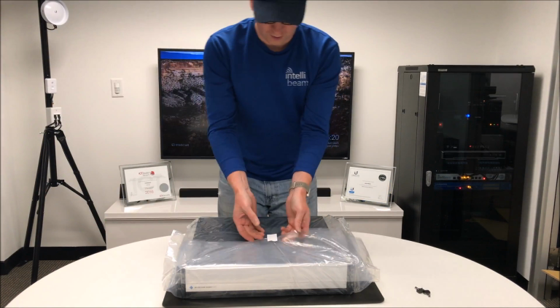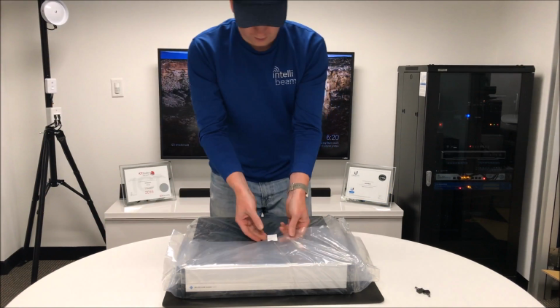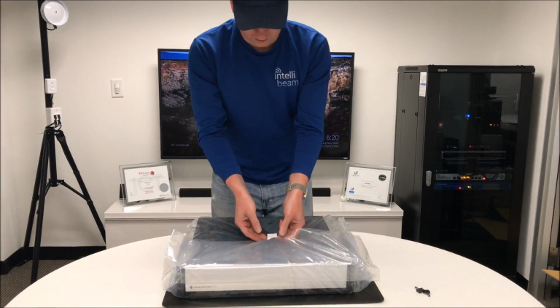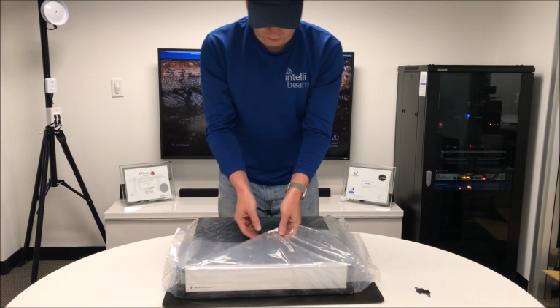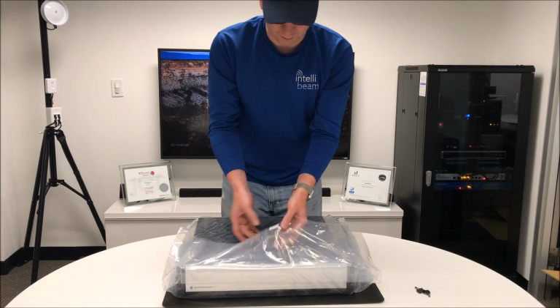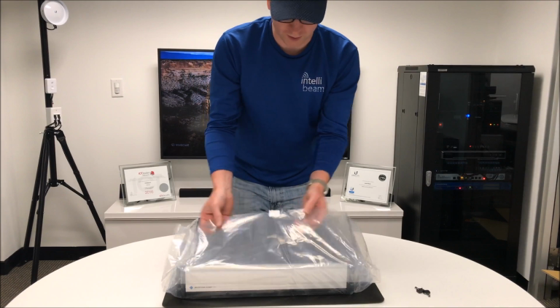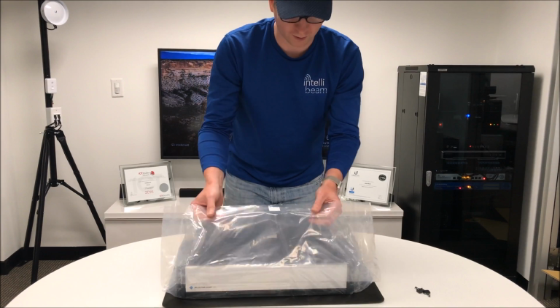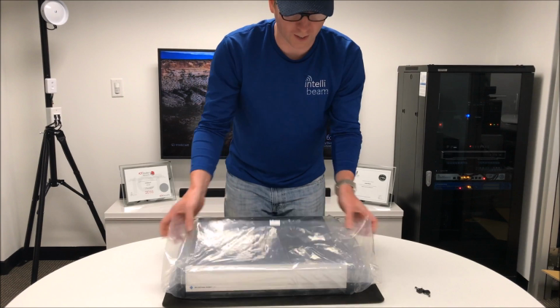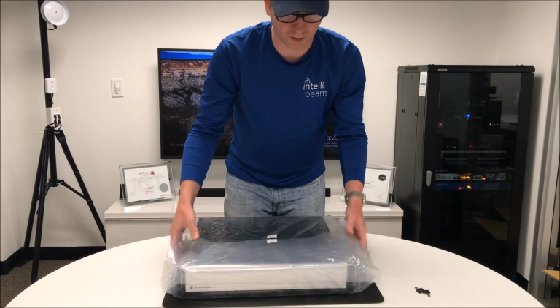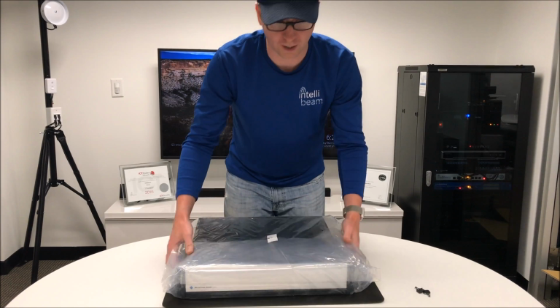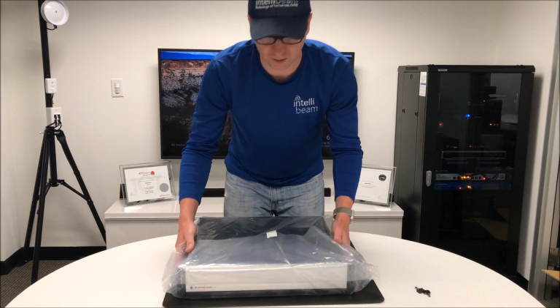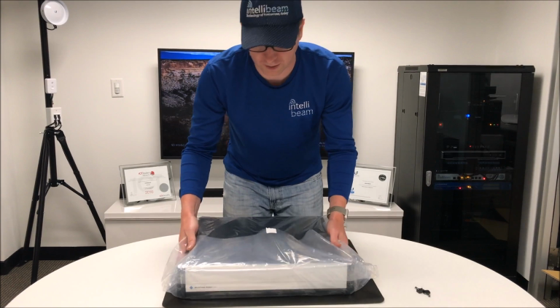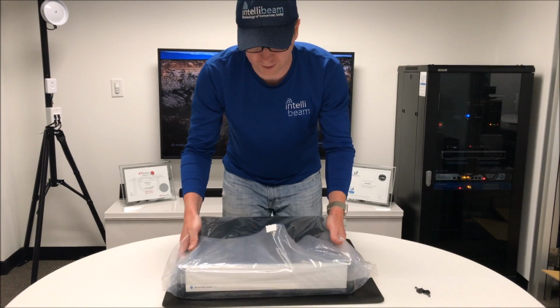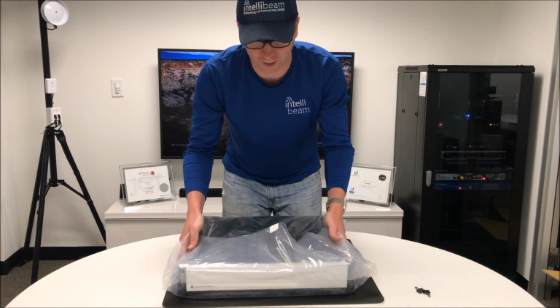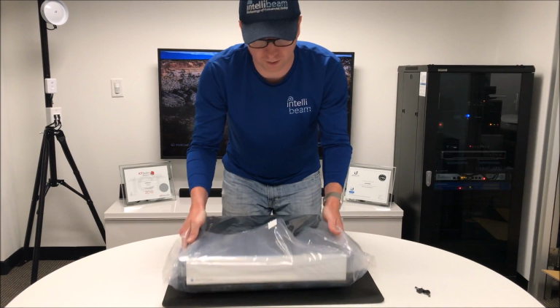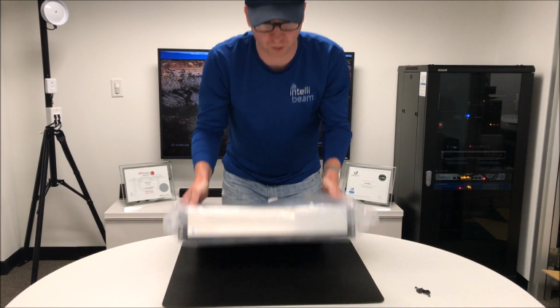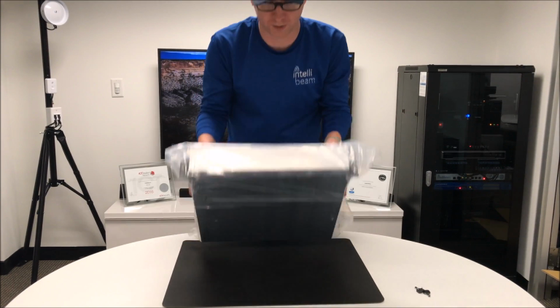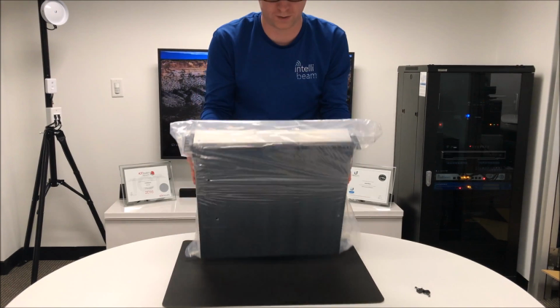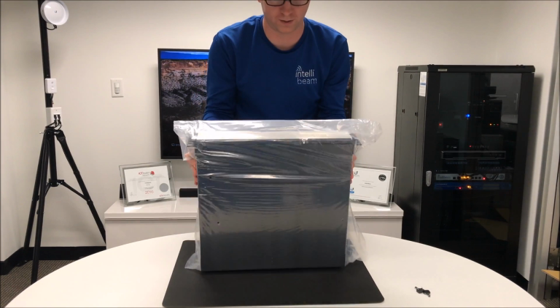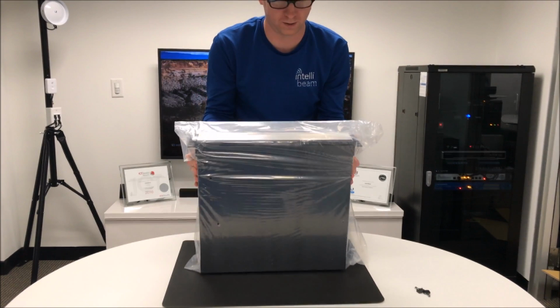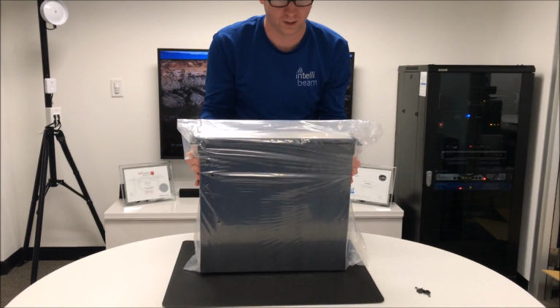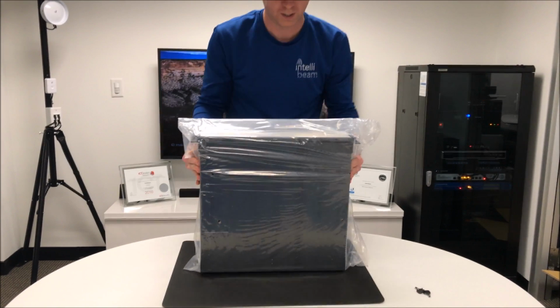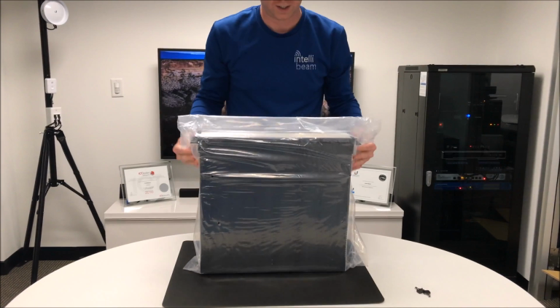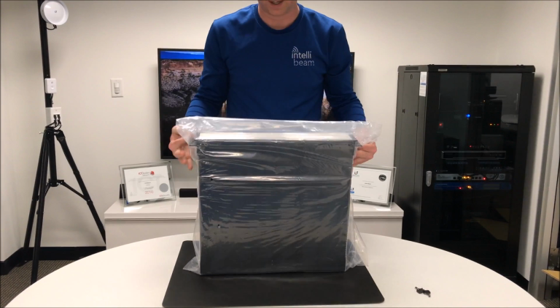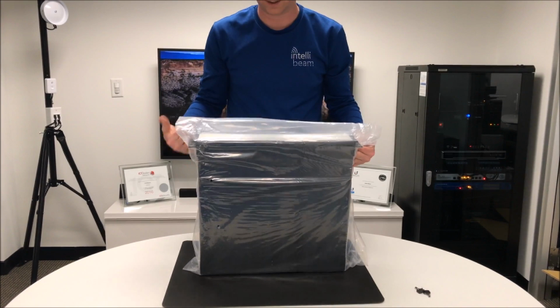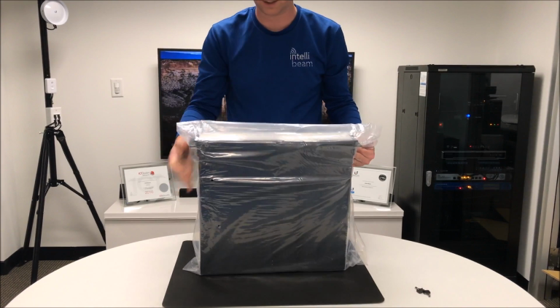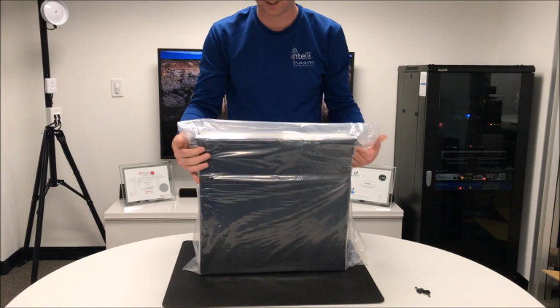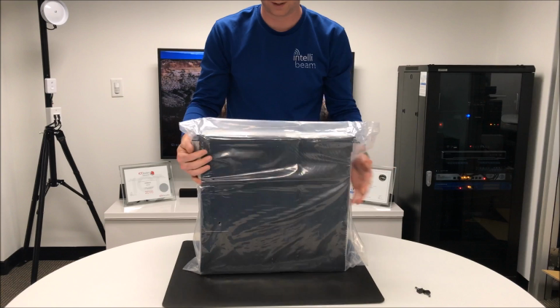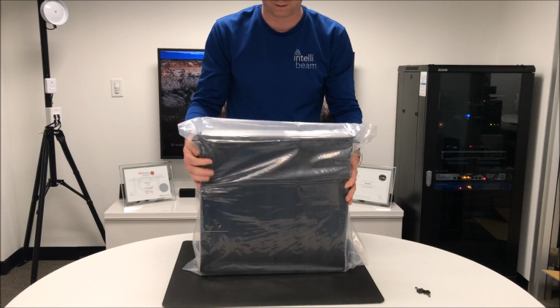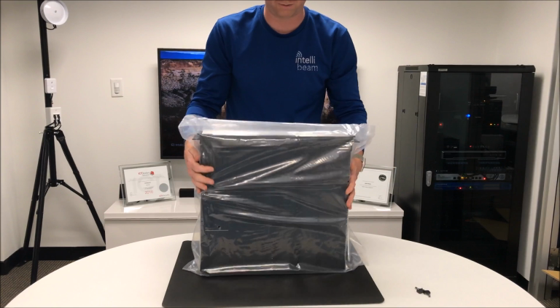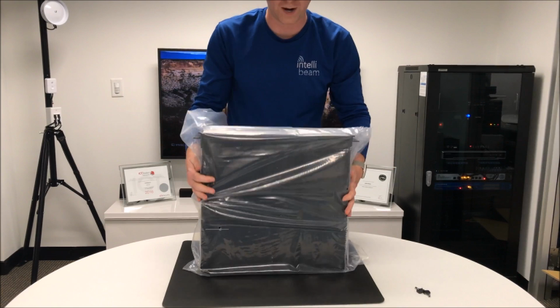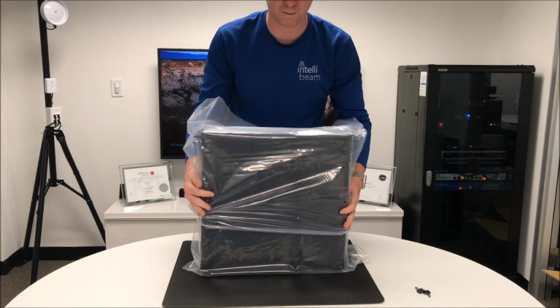This particular NVR has an i7 processor and 16 gigs of RAM.